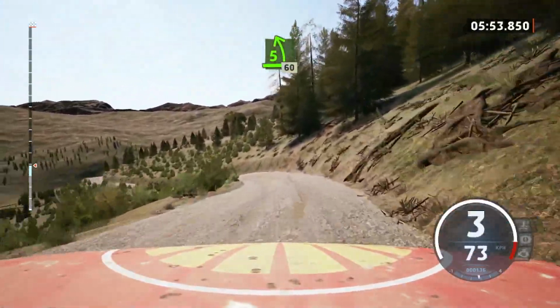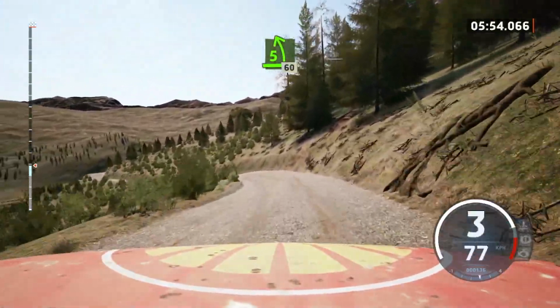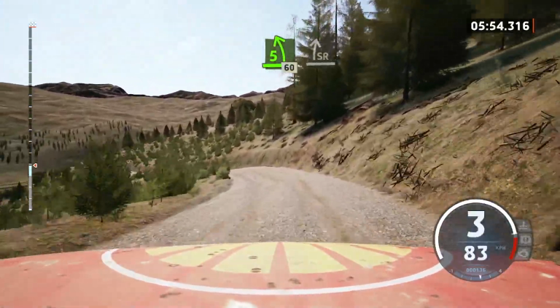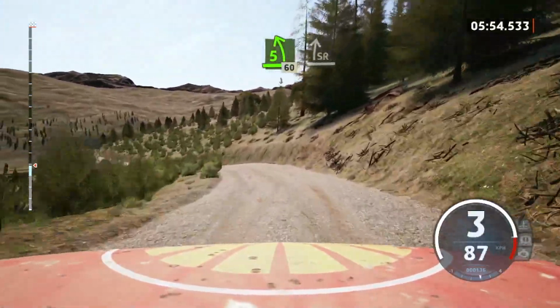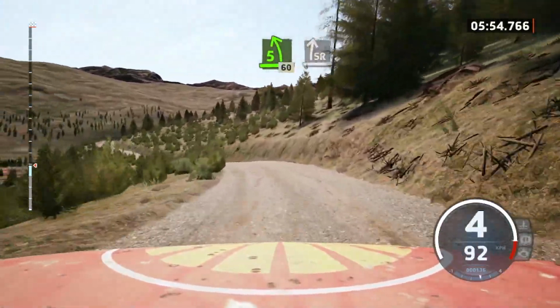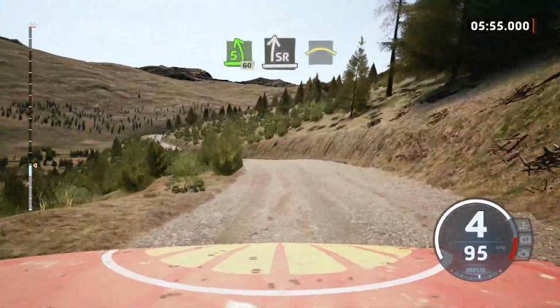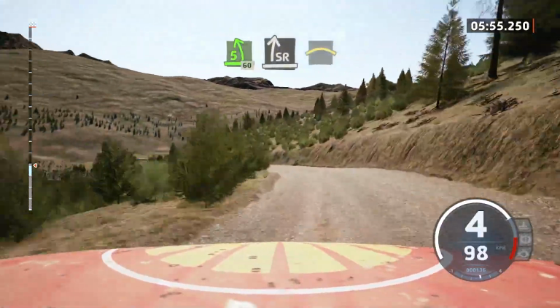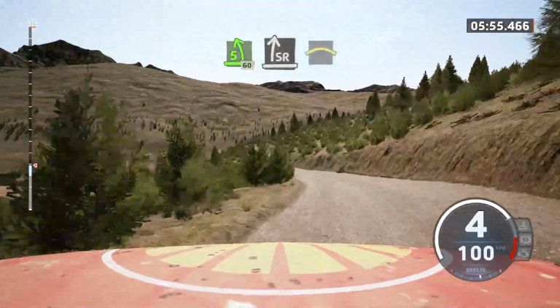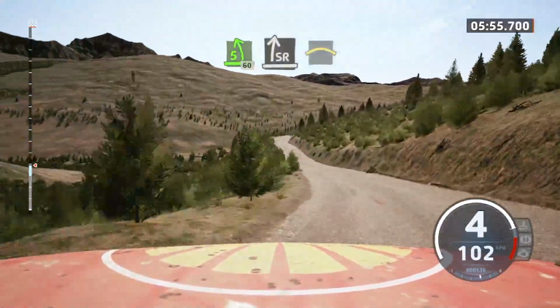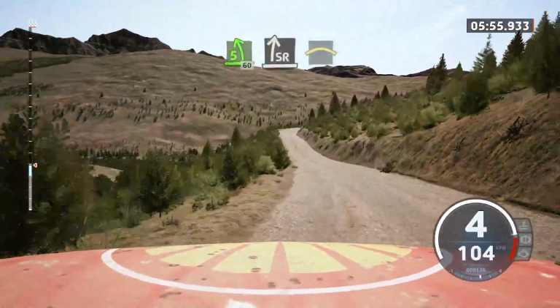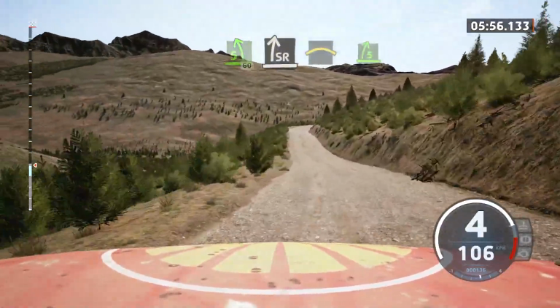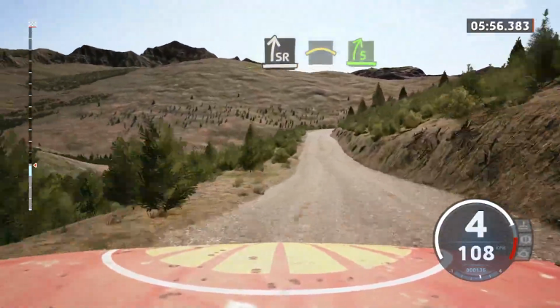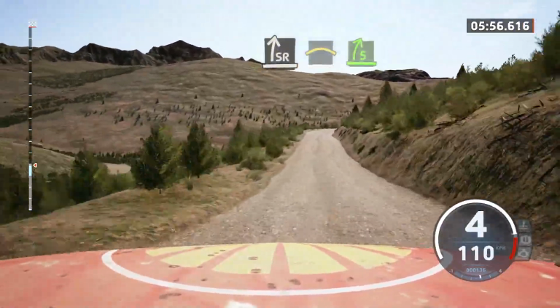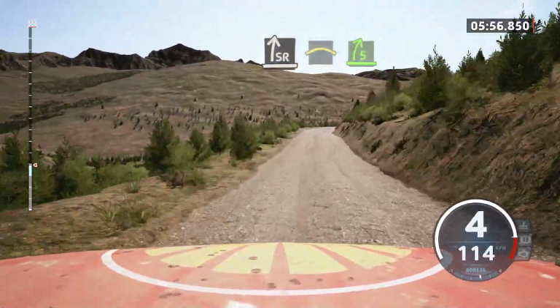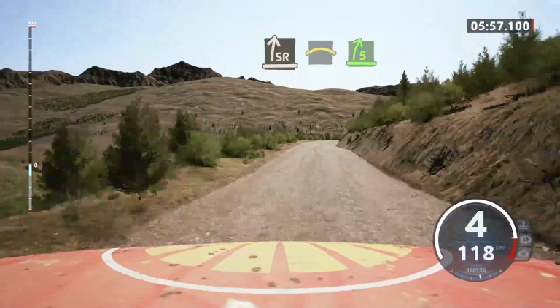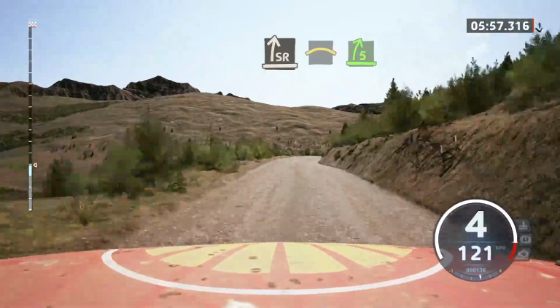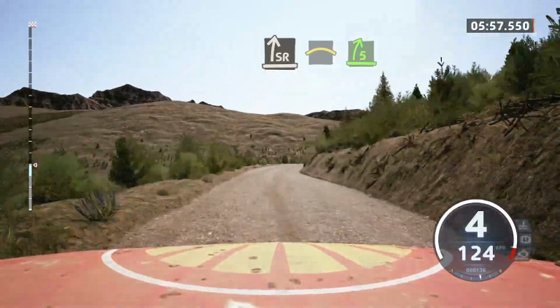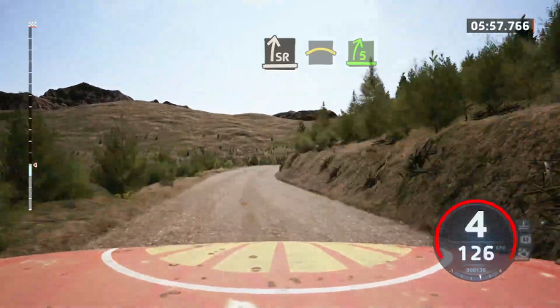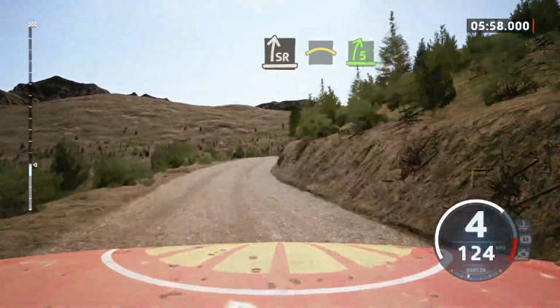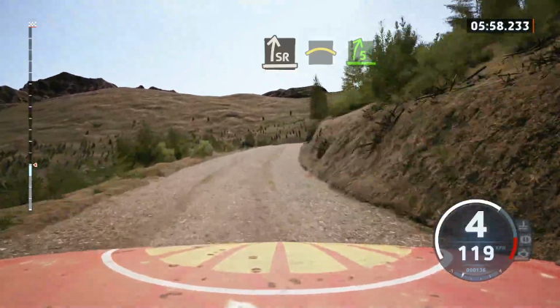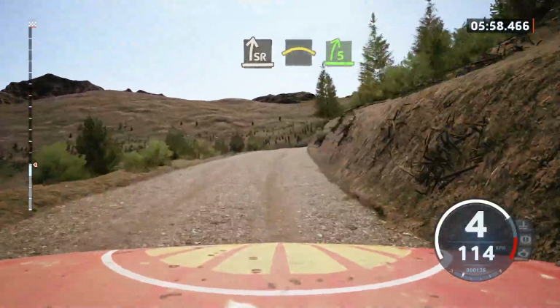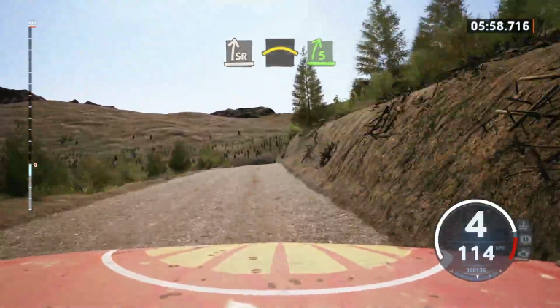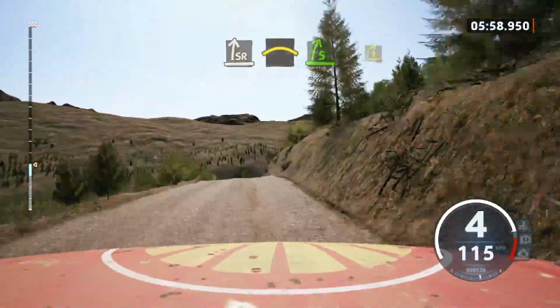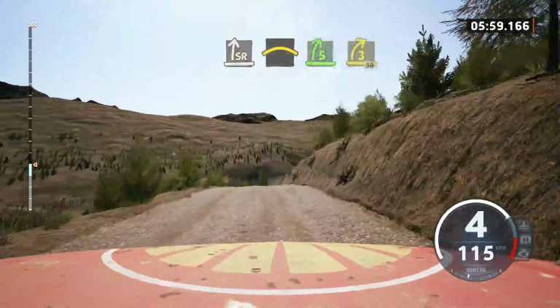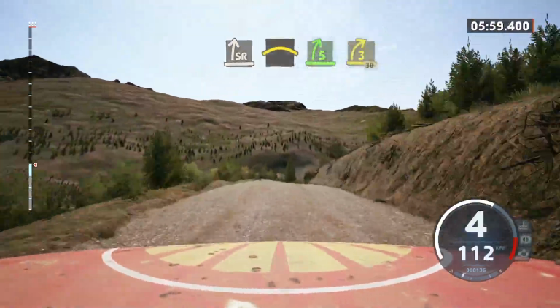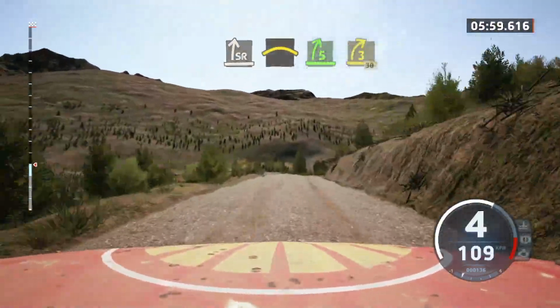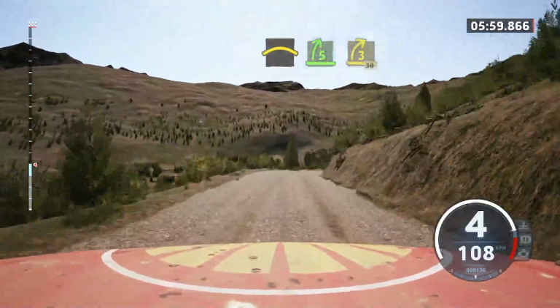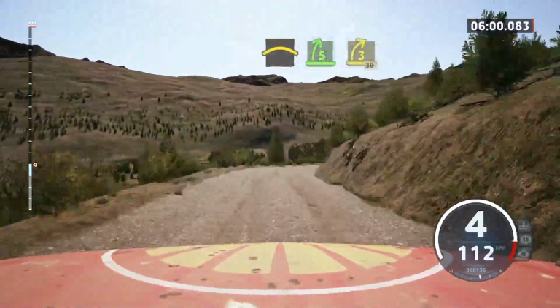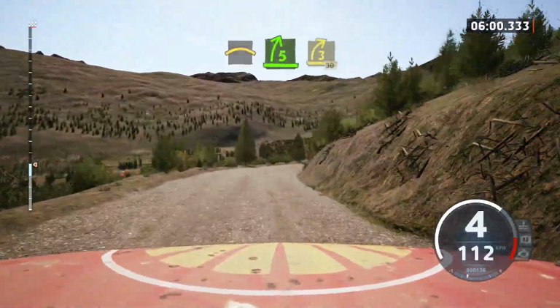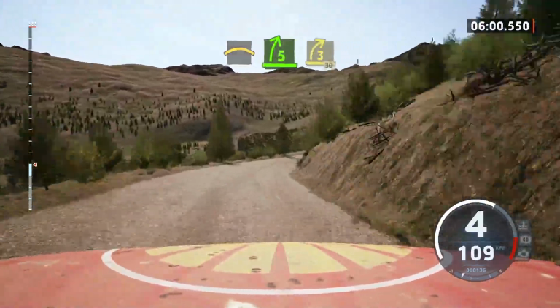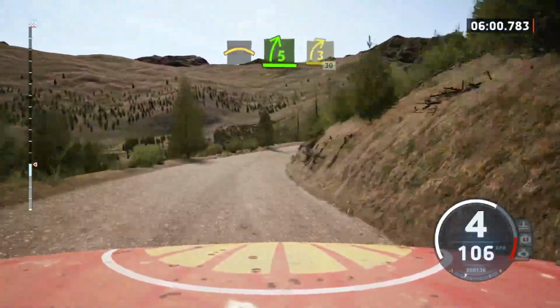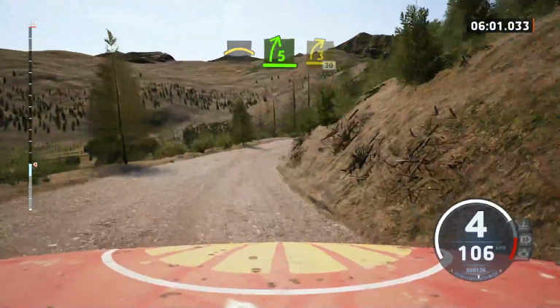Slide right, into crest, into 5 right, half long. And 3 right, short, 30.